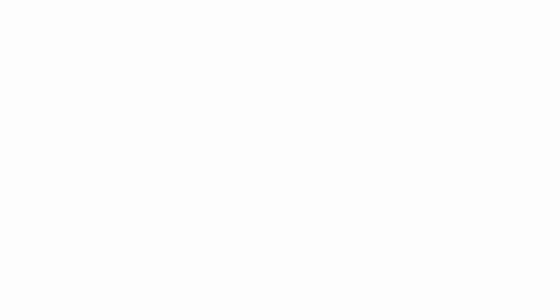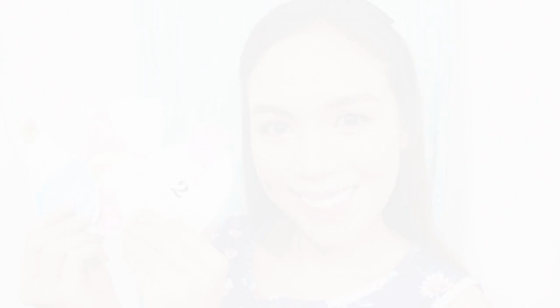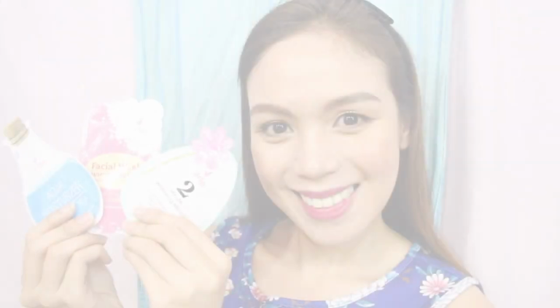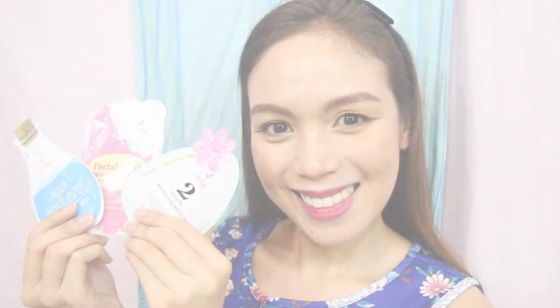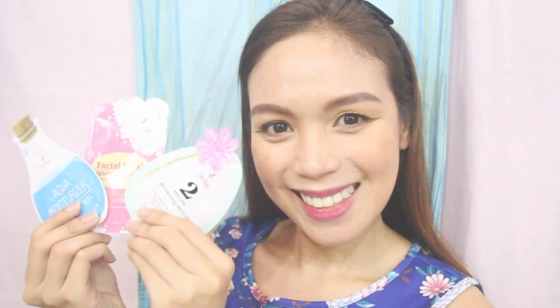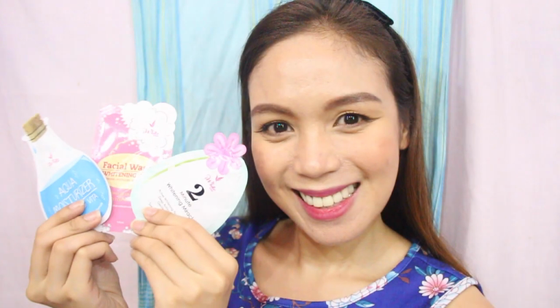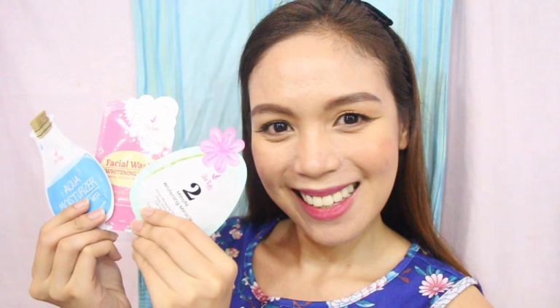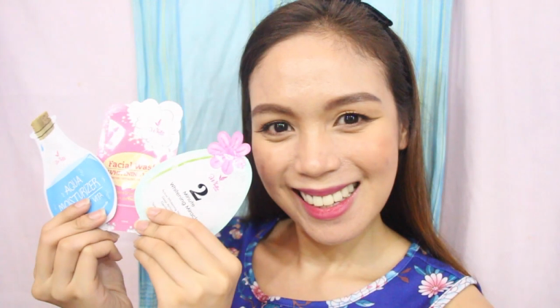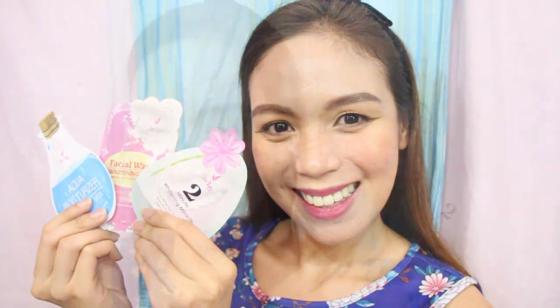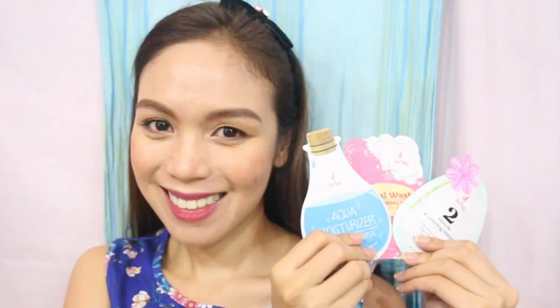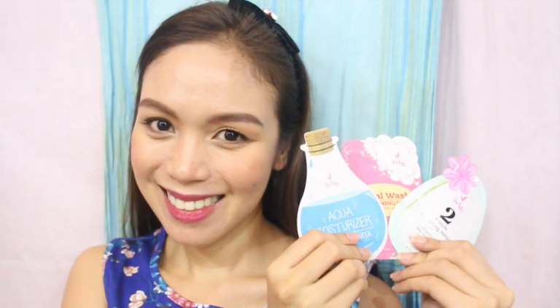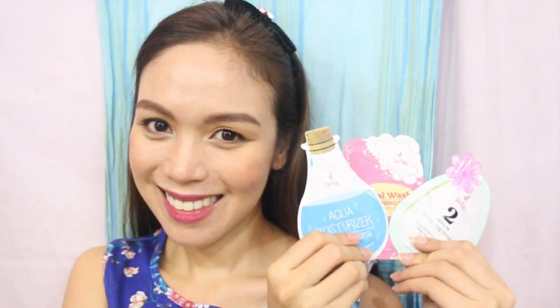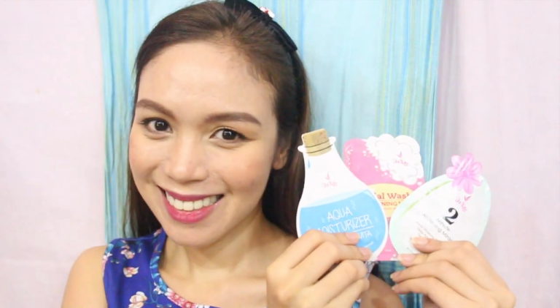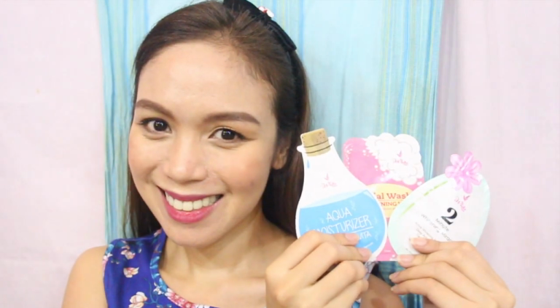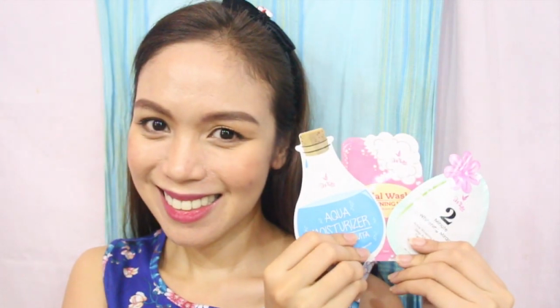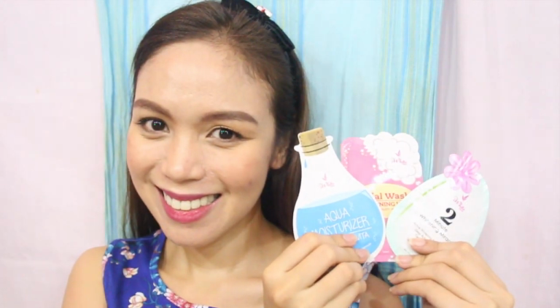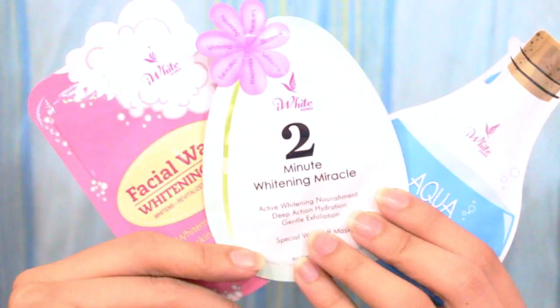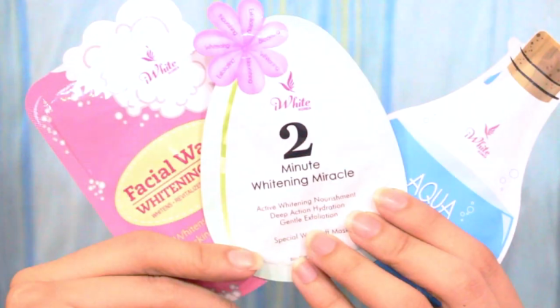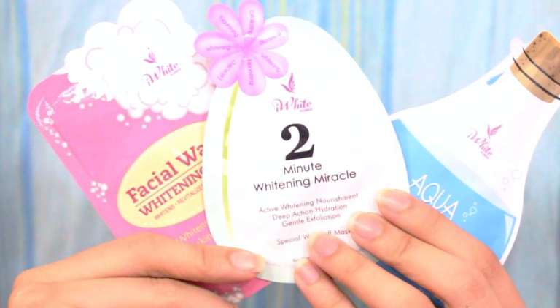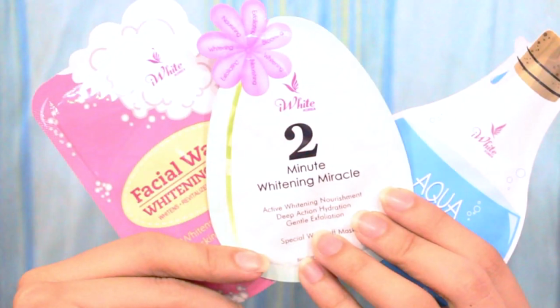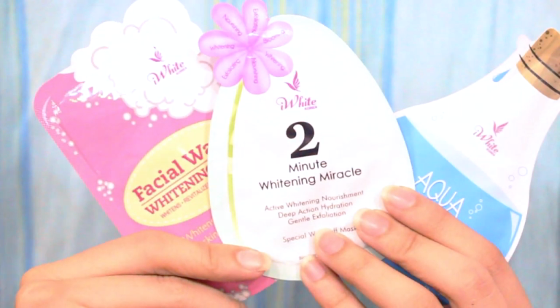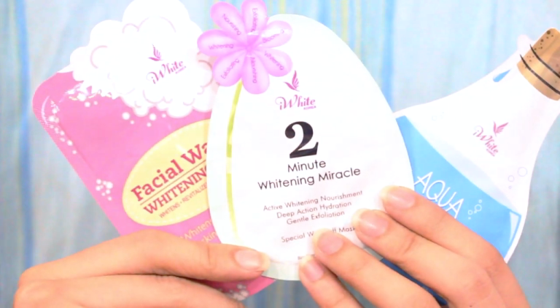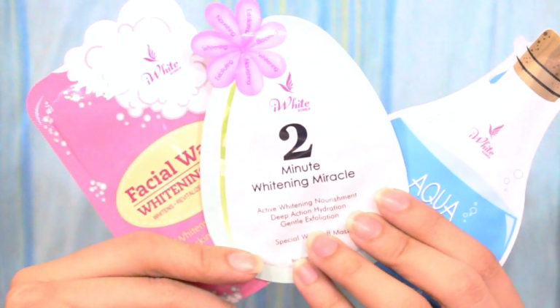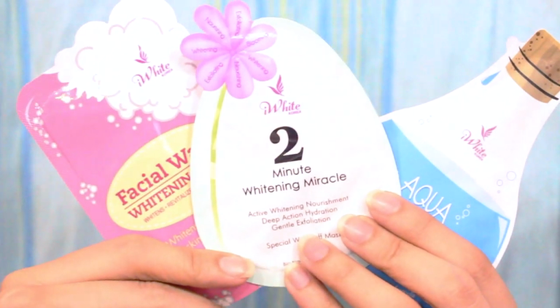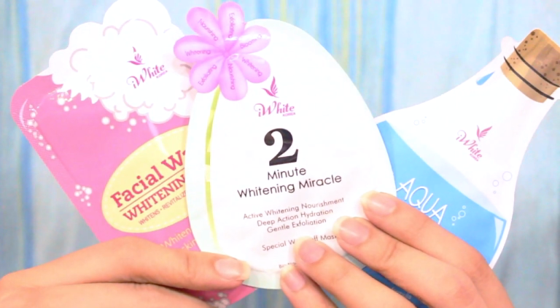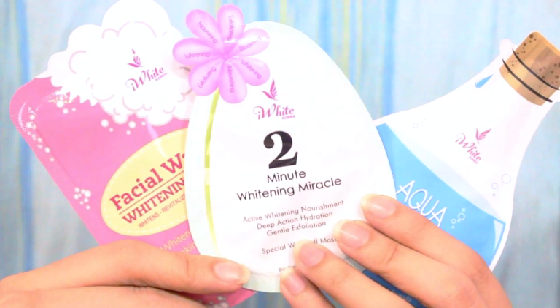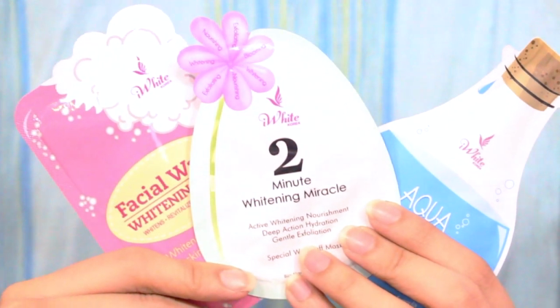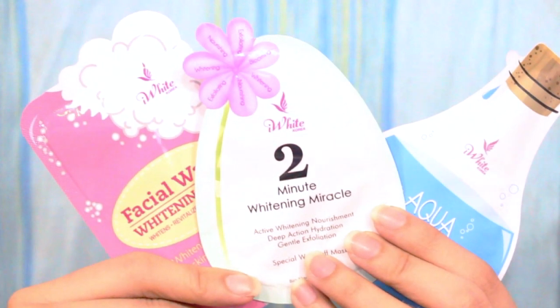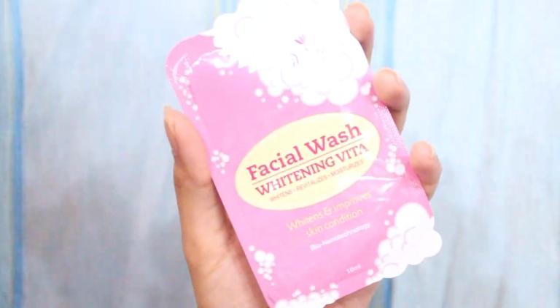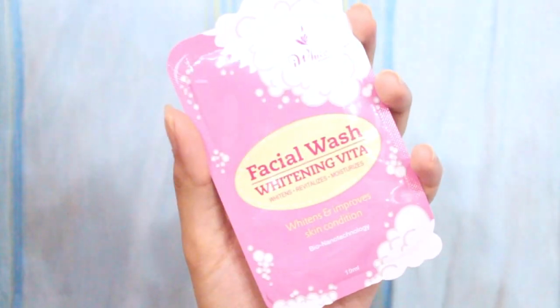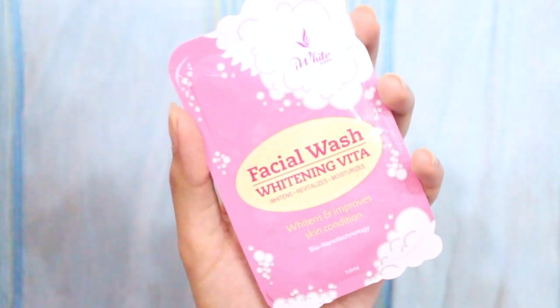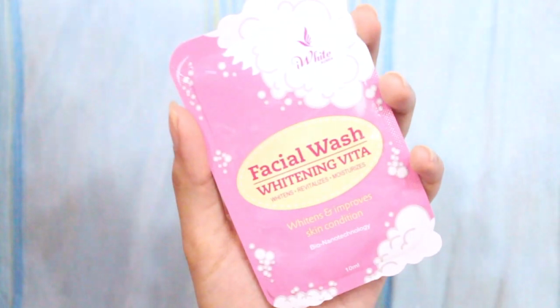Hello candy lovers! I will be sharing you something new from iWhite Korea, which is the 2-minute whitening miracle.